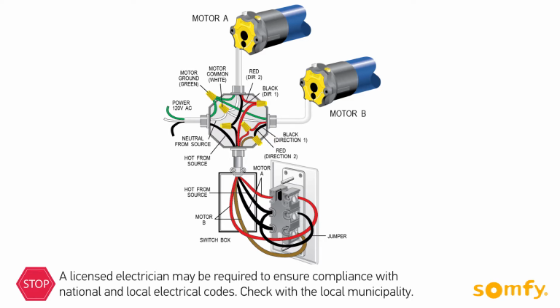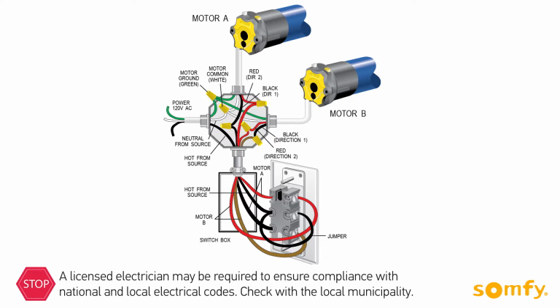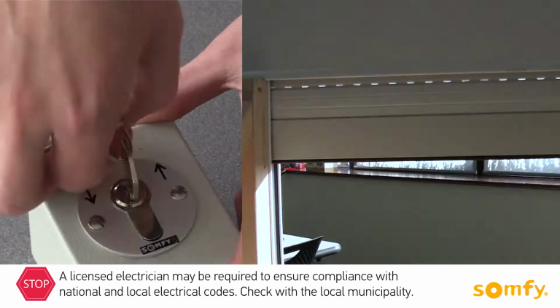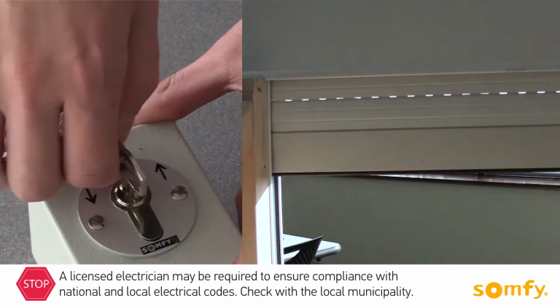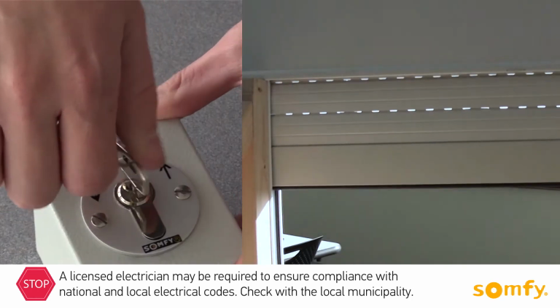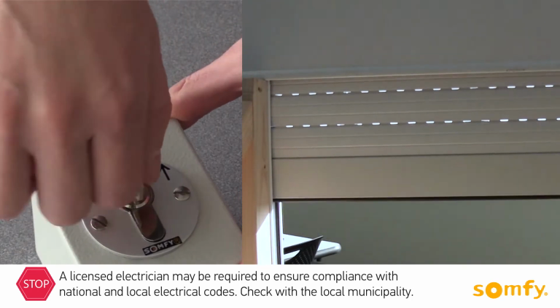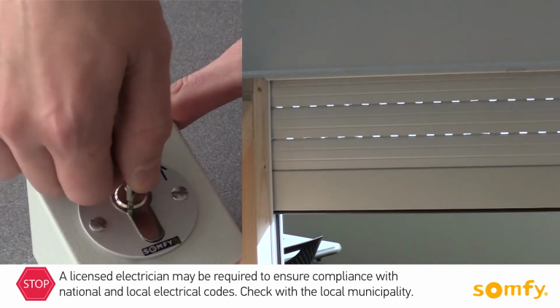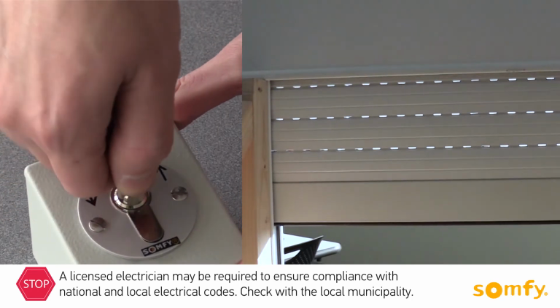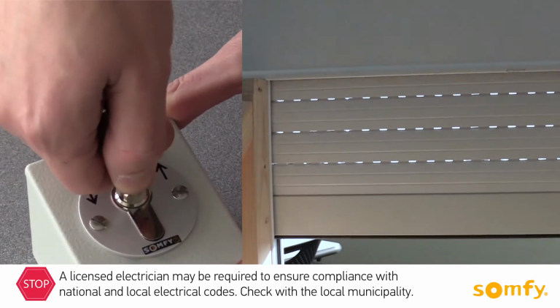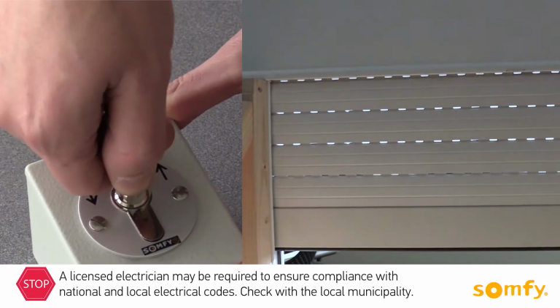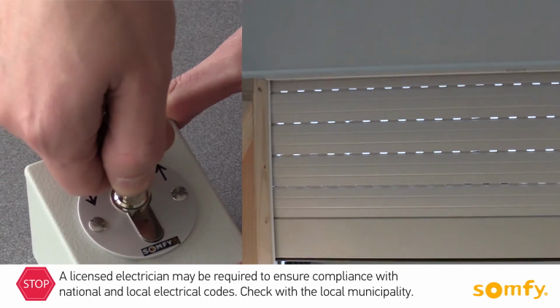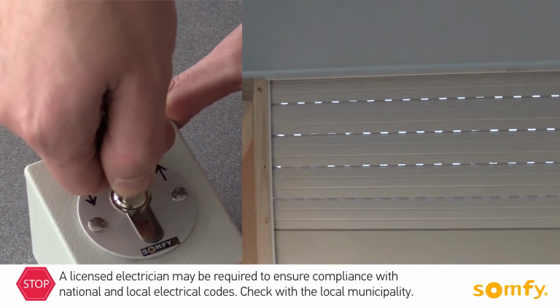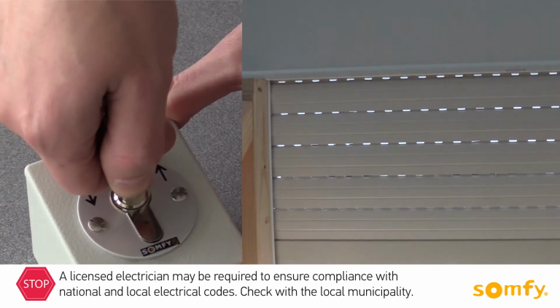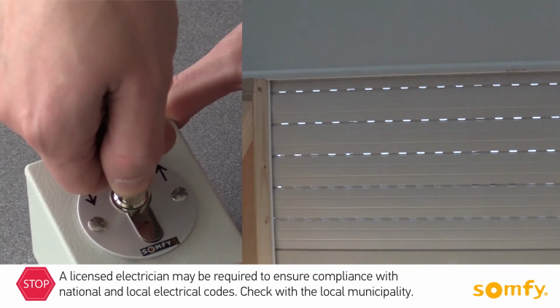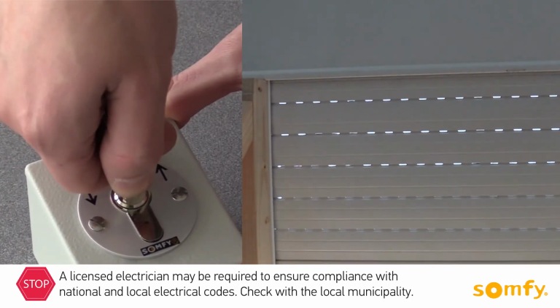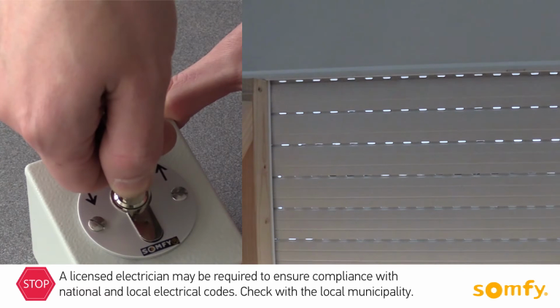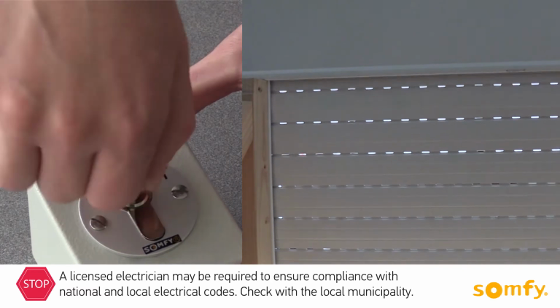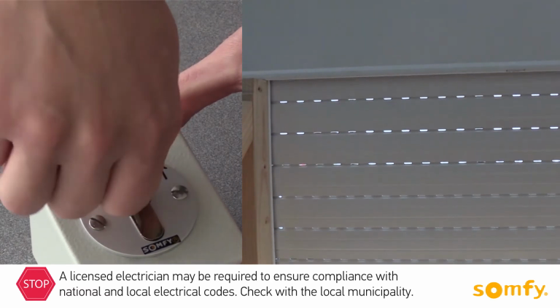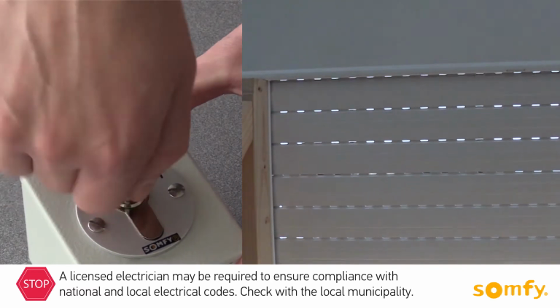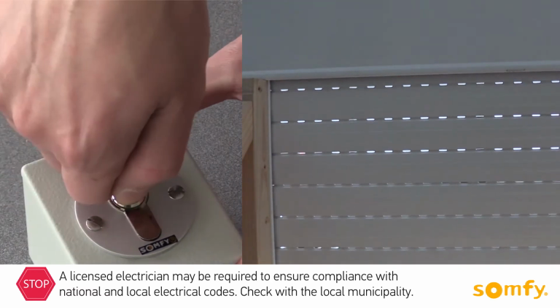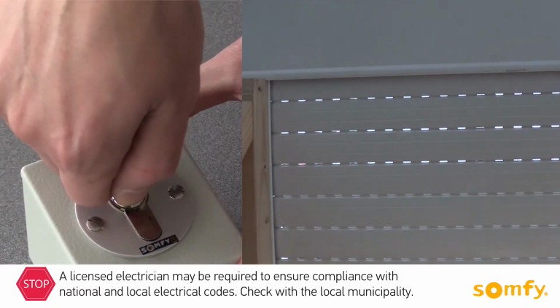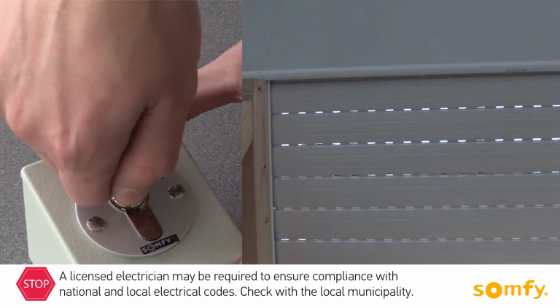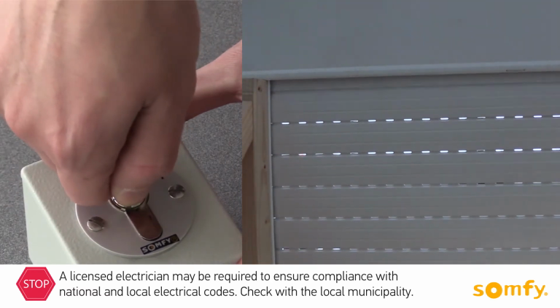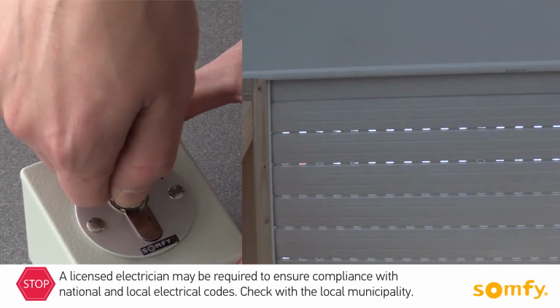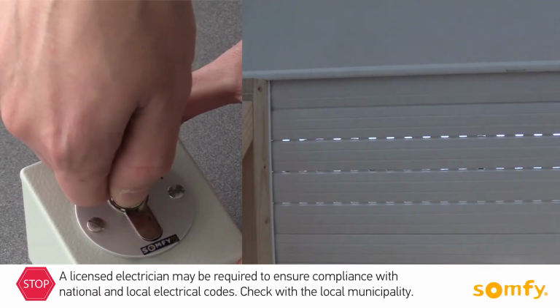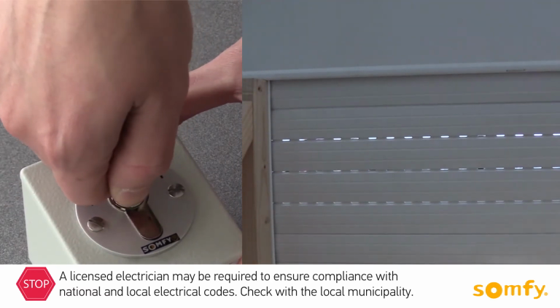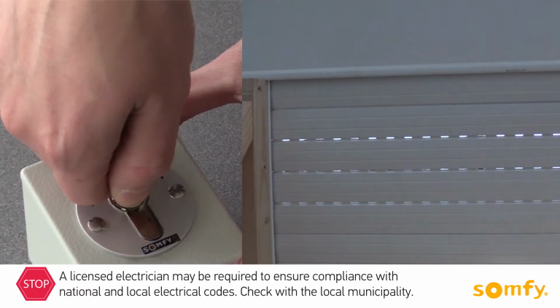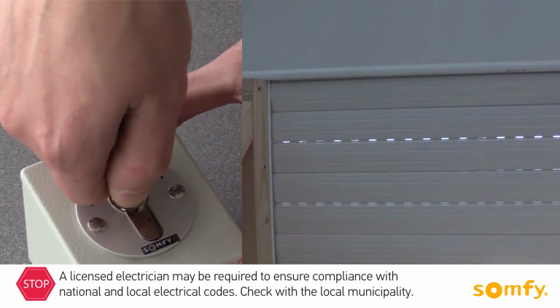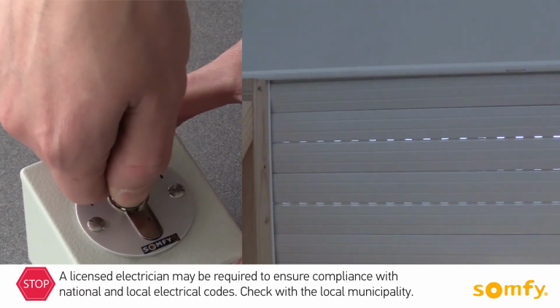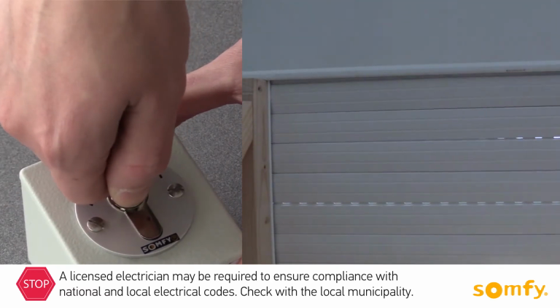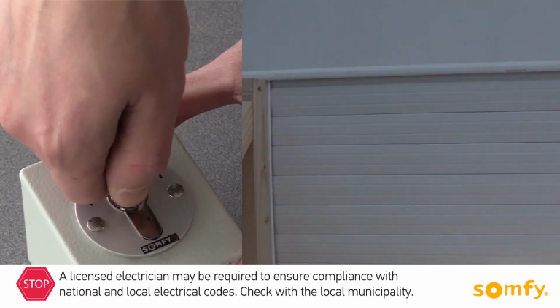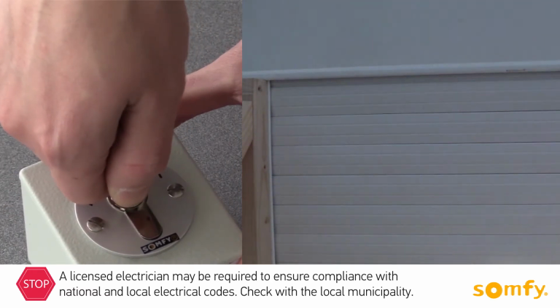Operating the shutter using the outdoor key switch is simple. Put the key in the lock and turn towards the arrows, up or down.